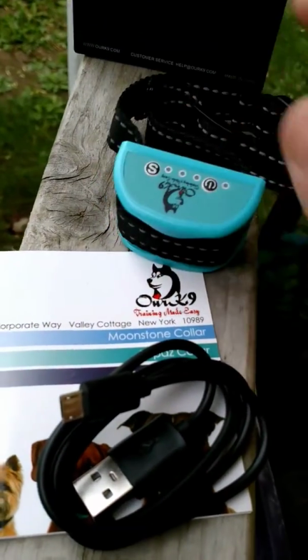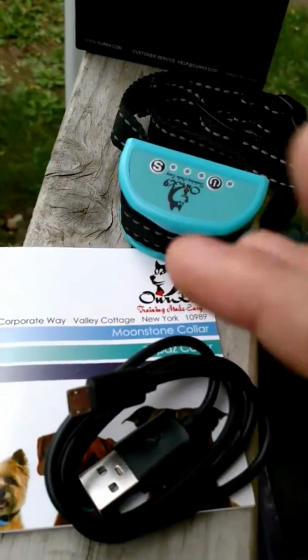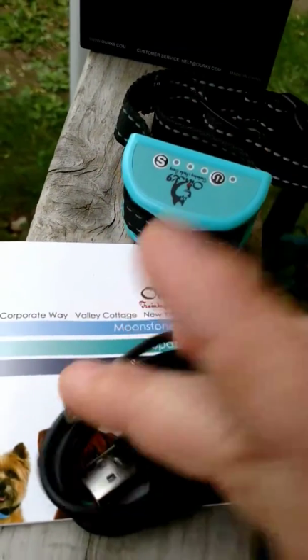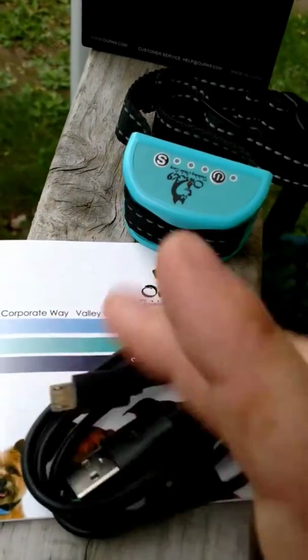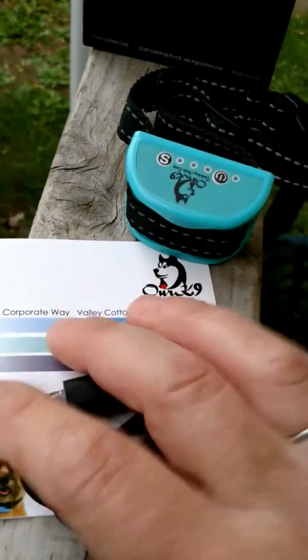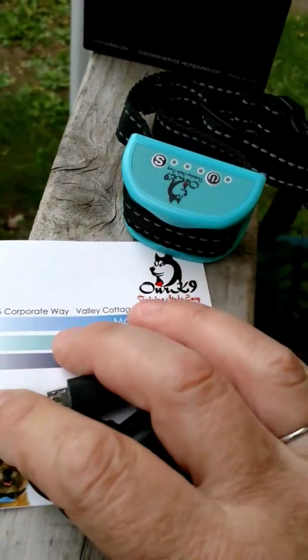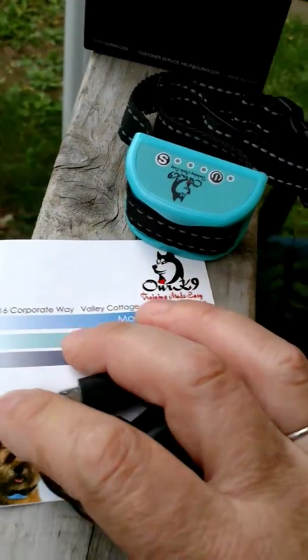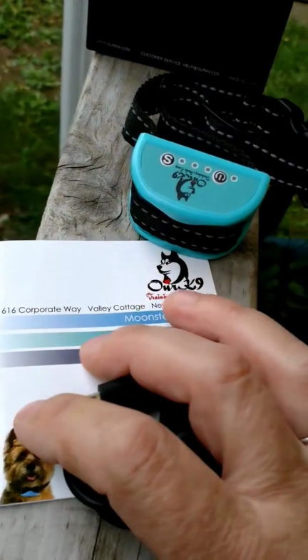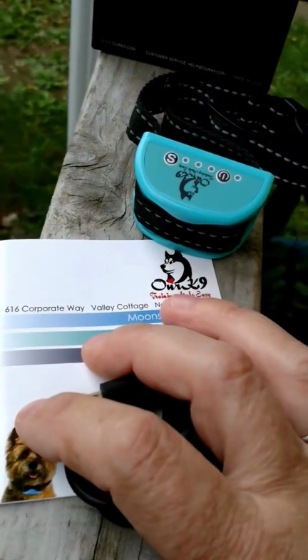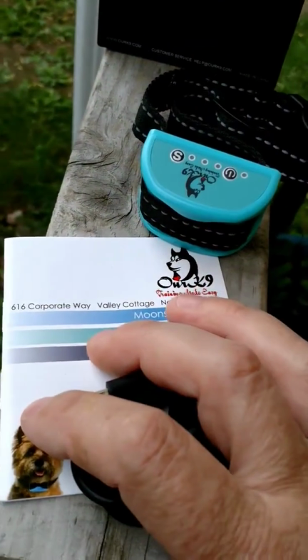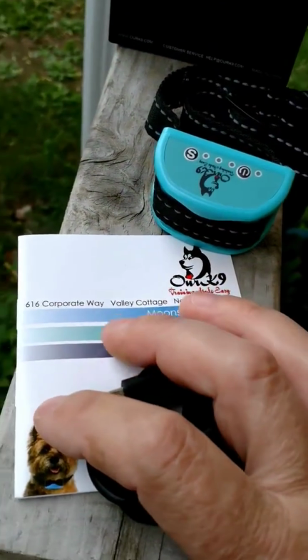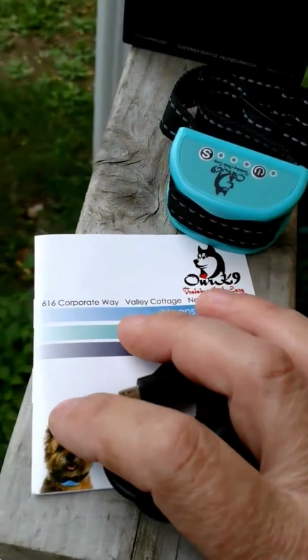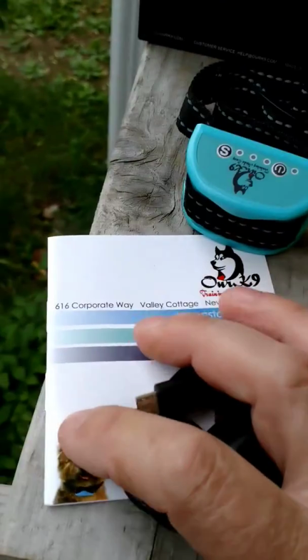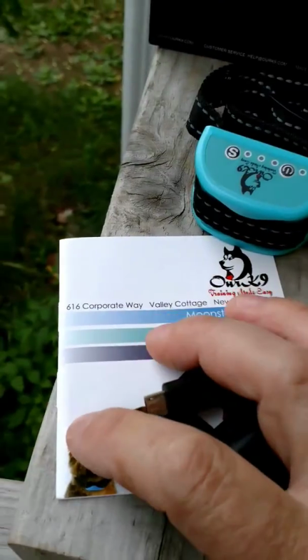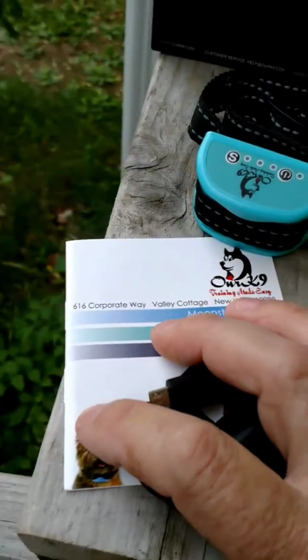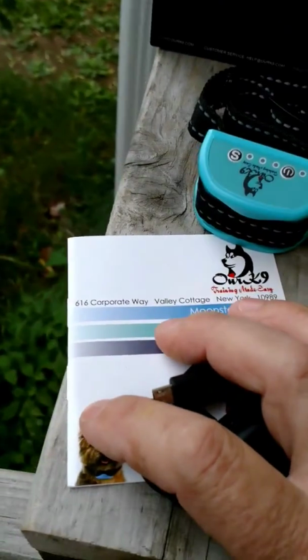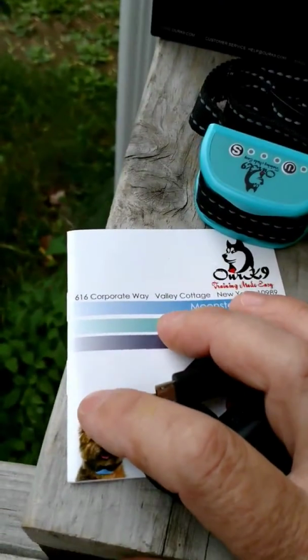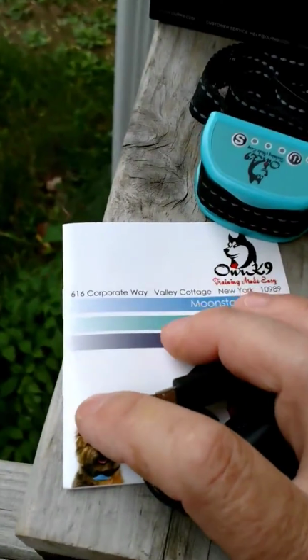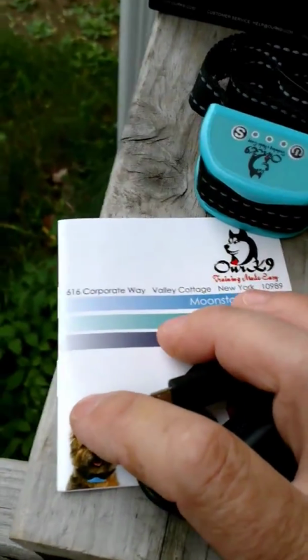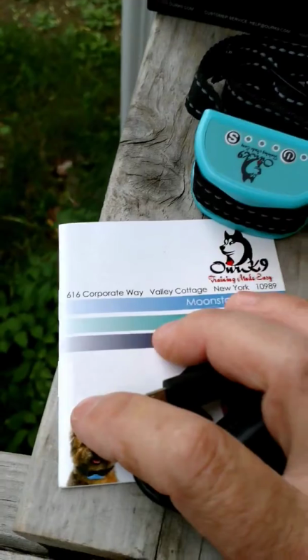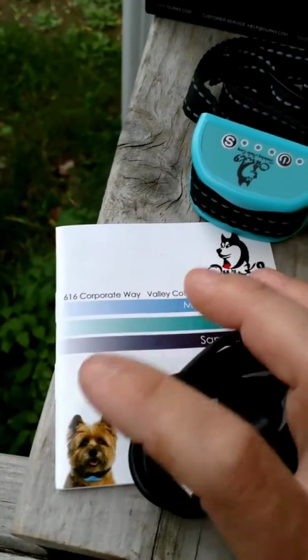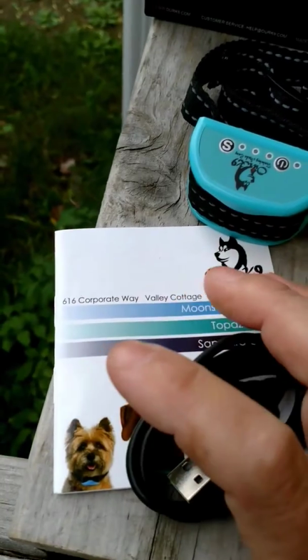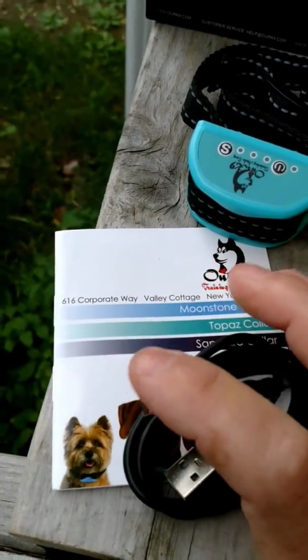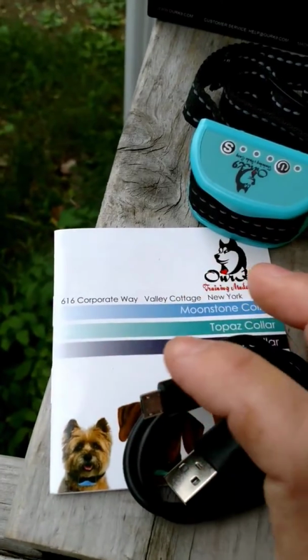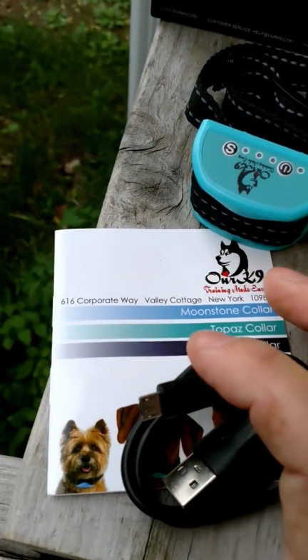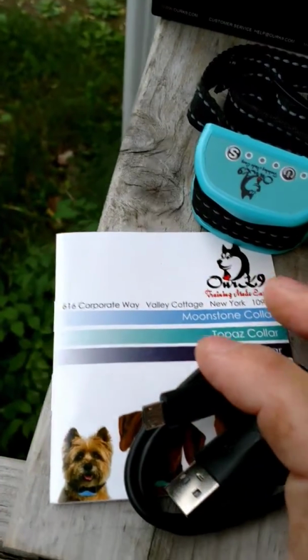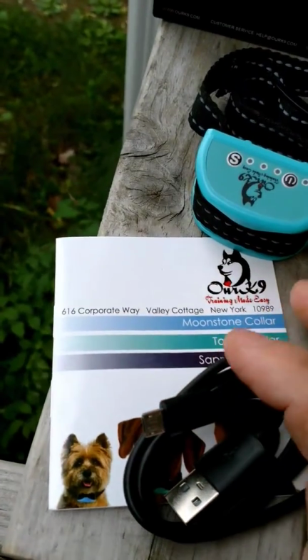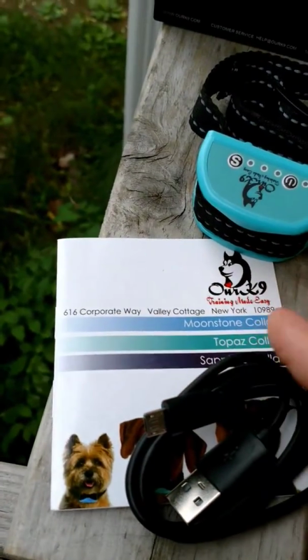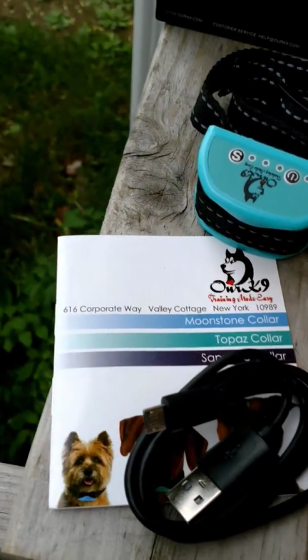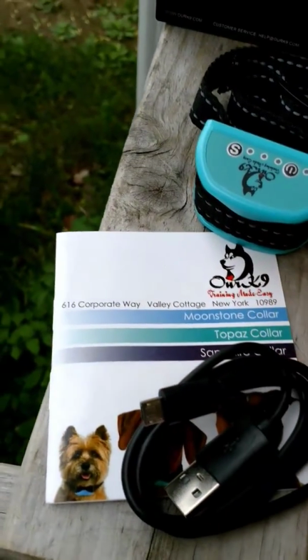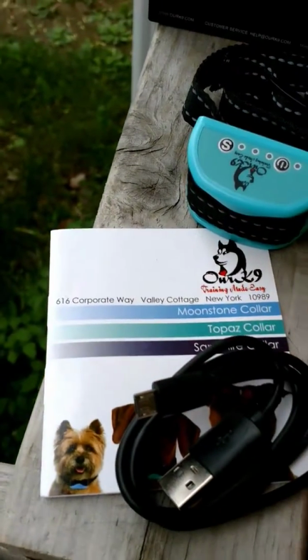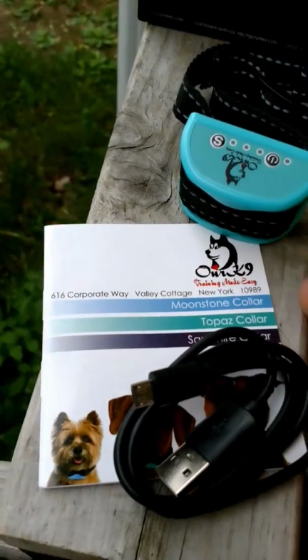The instruction book is very thorough and also includes a spot where you can download a training guide.